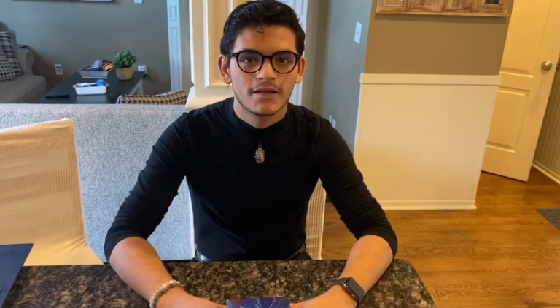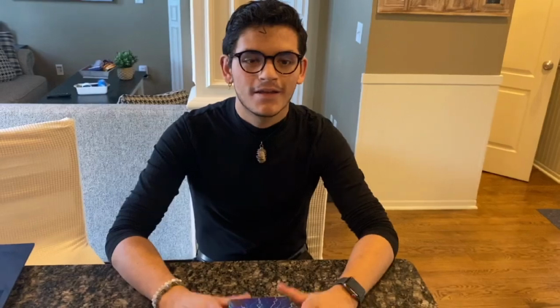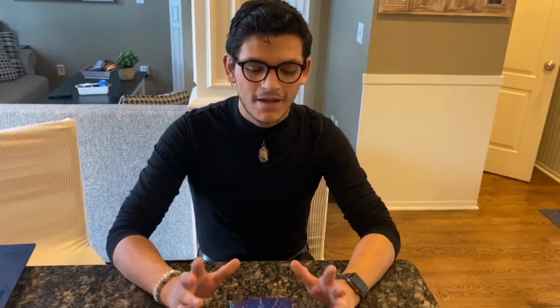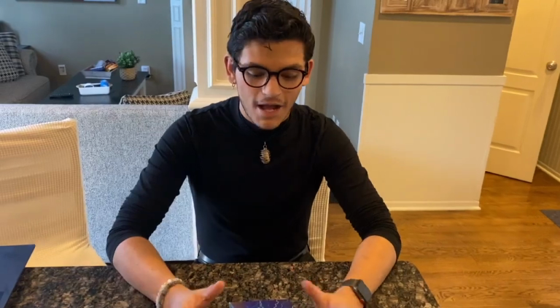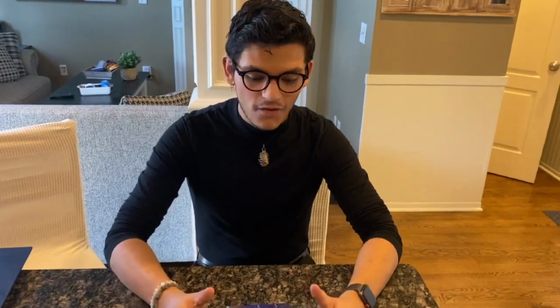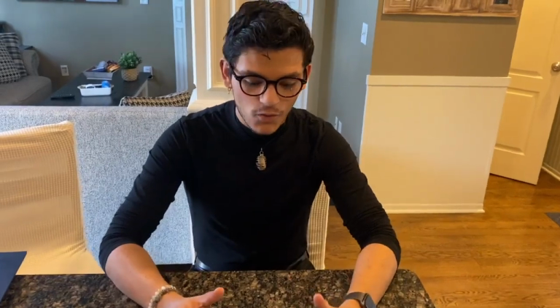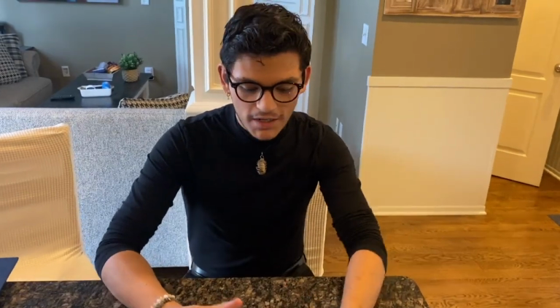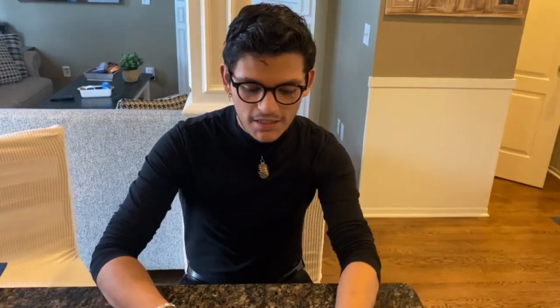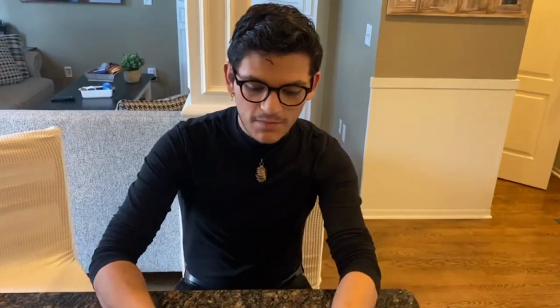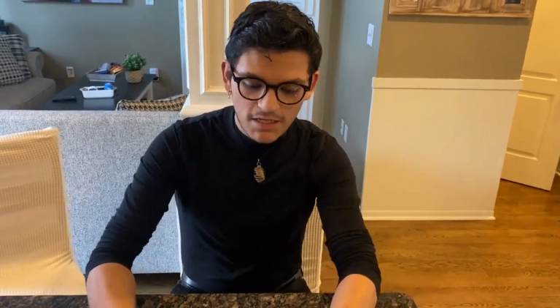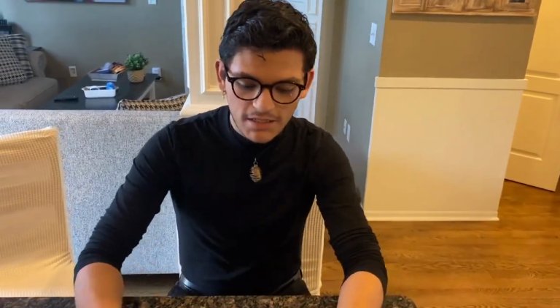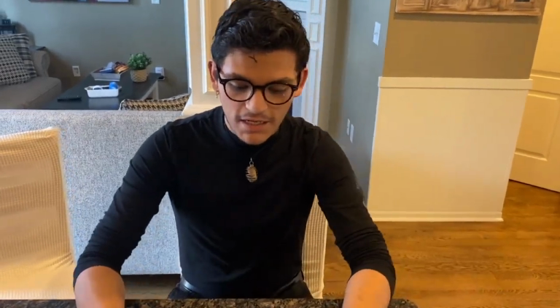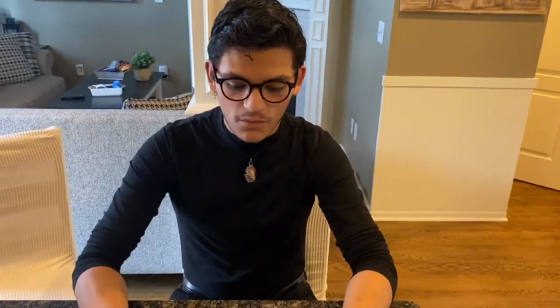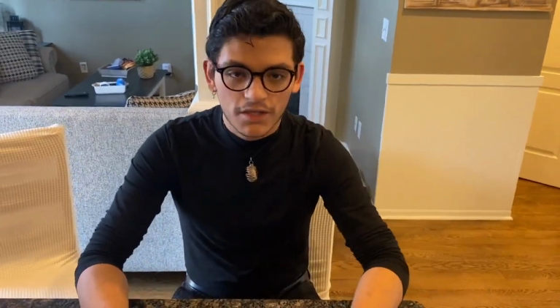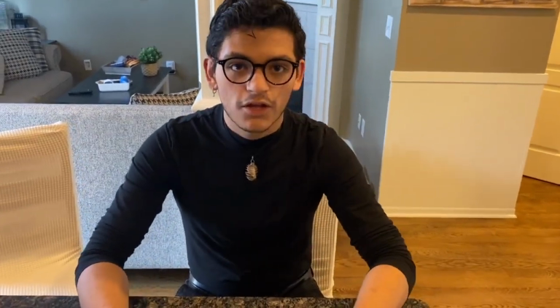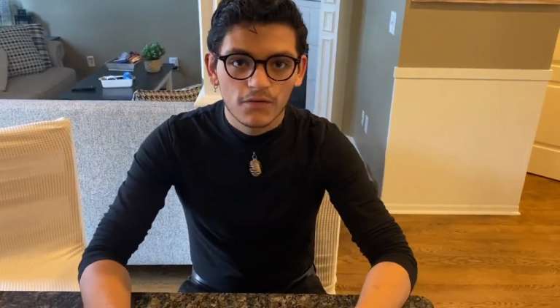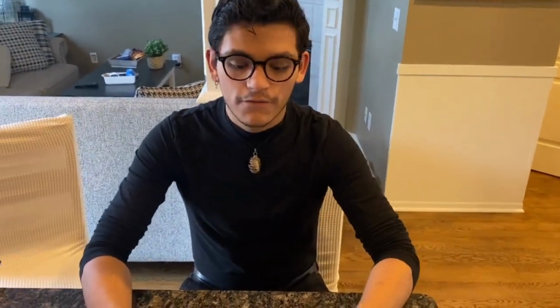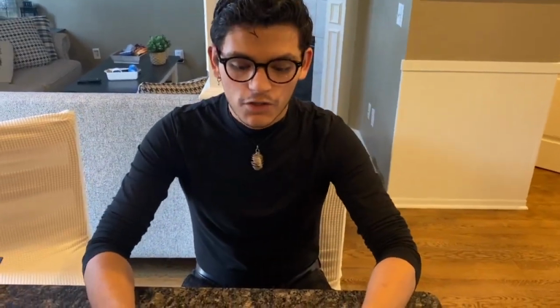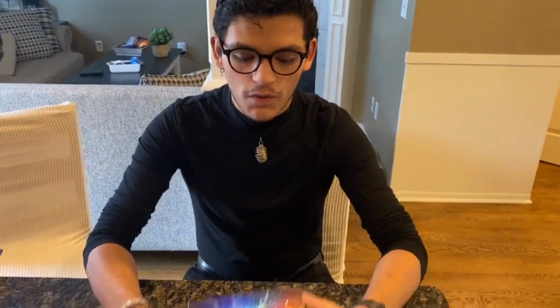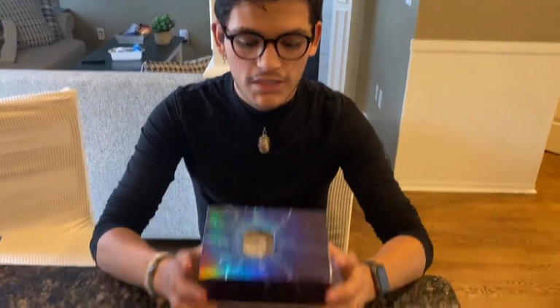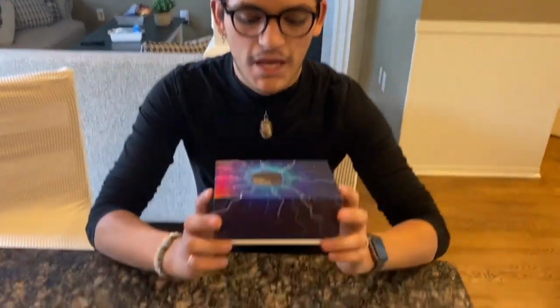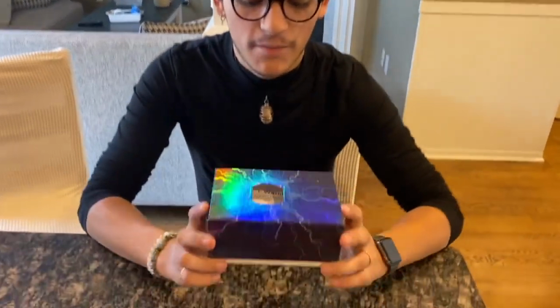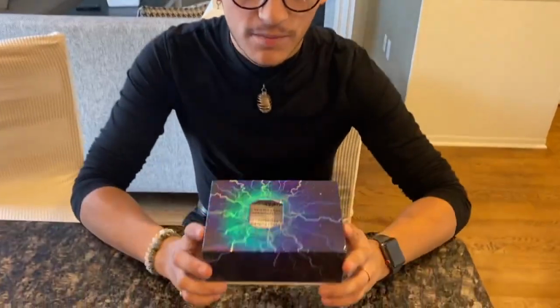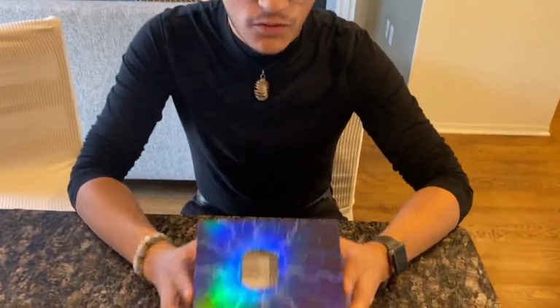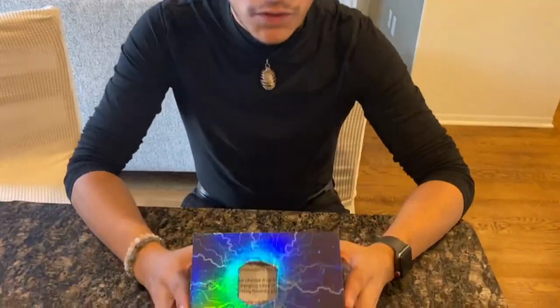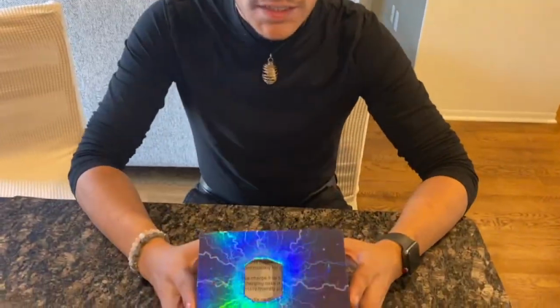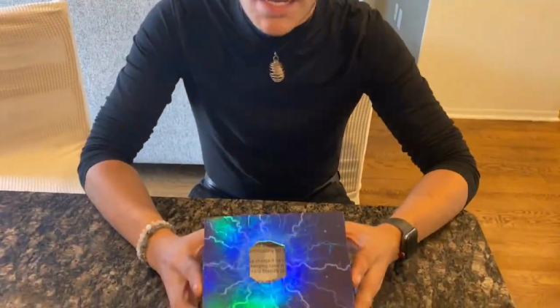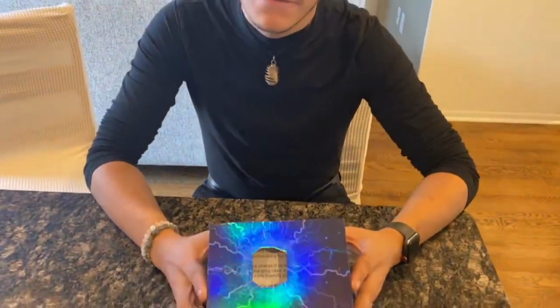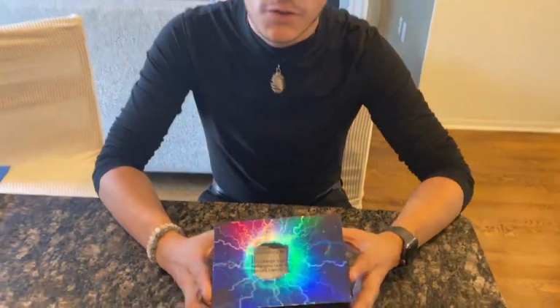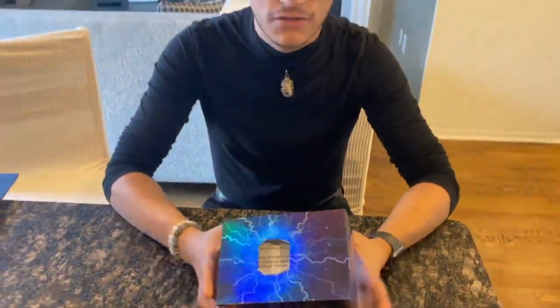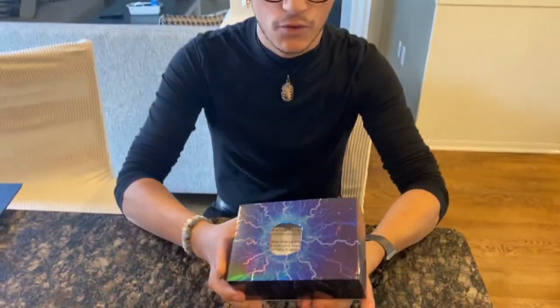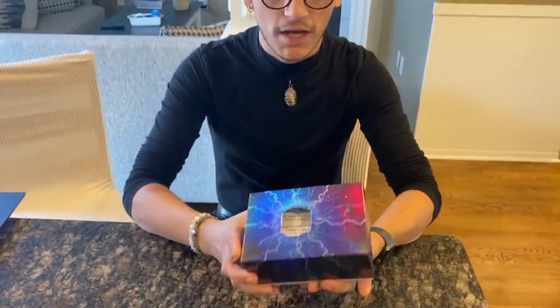Hello everyone, it's me, Dean, with another review. Today I'm going to be reviewing these headphones for you.